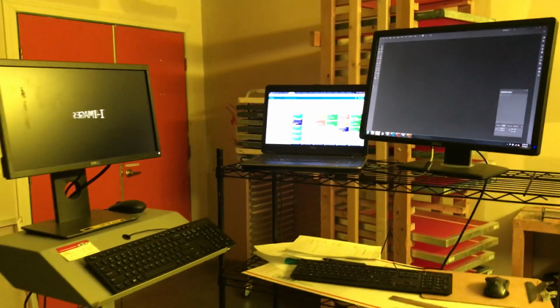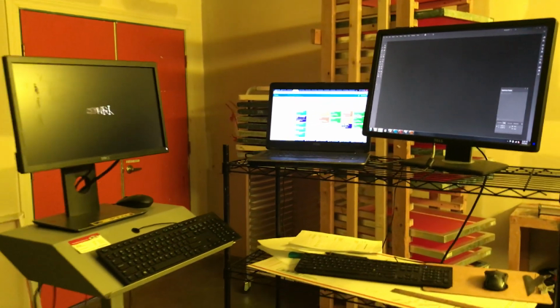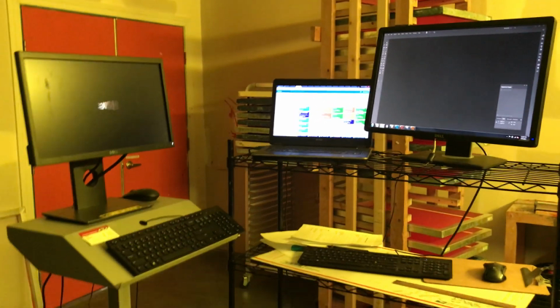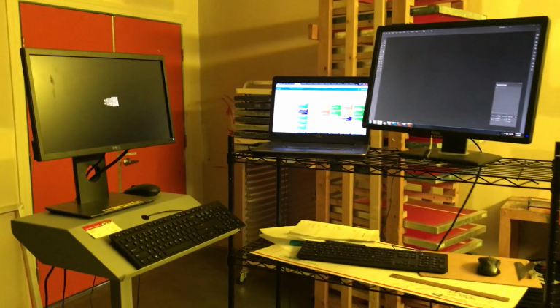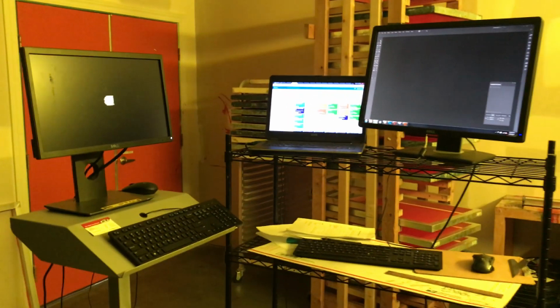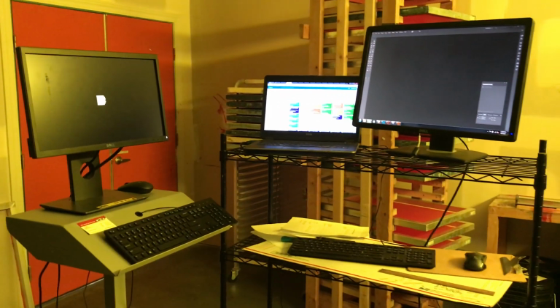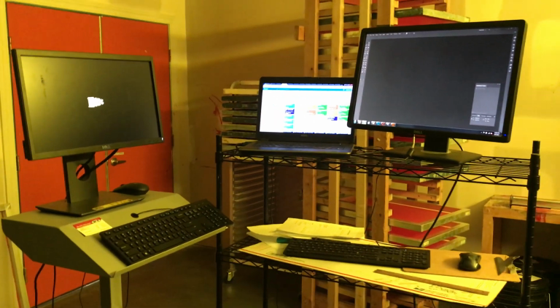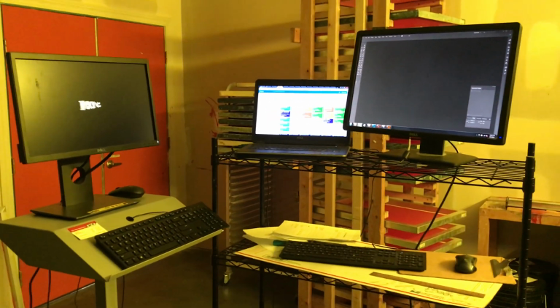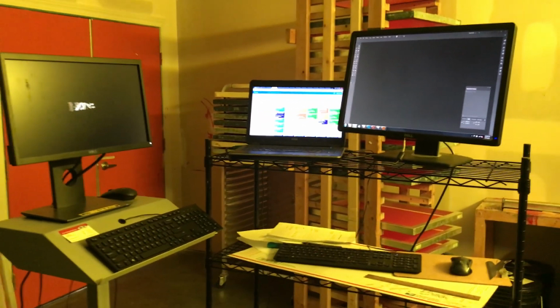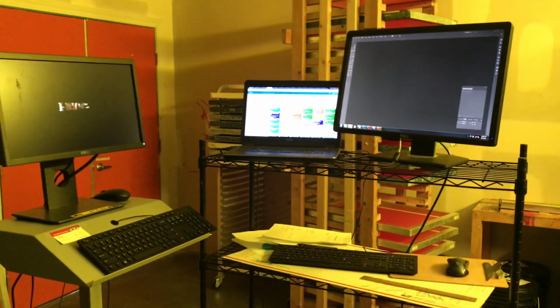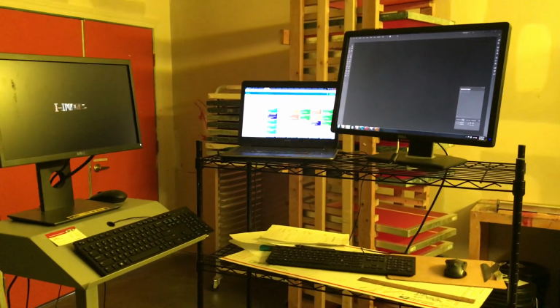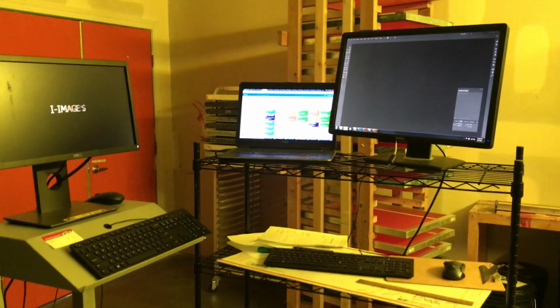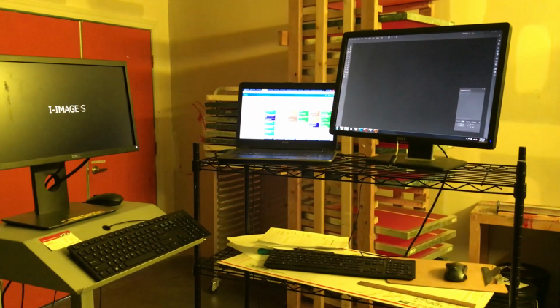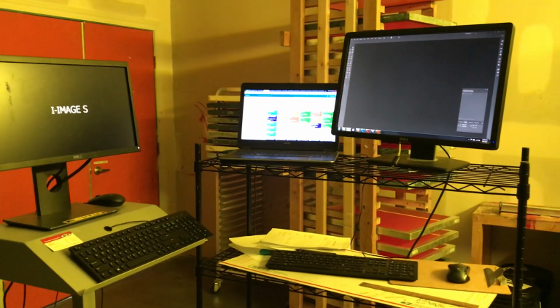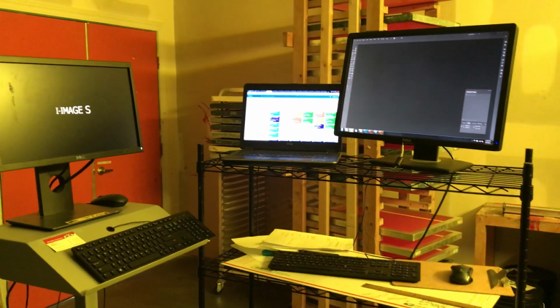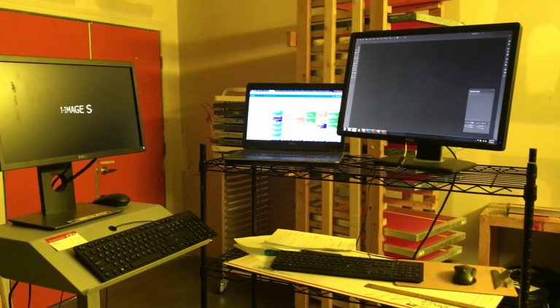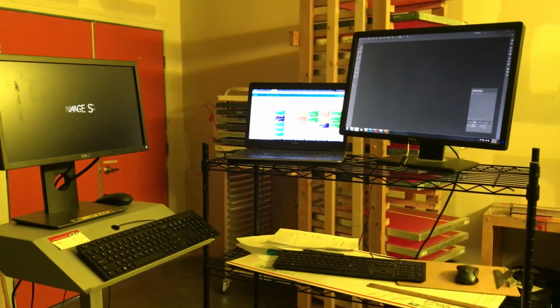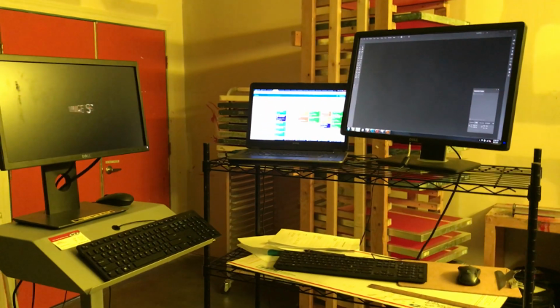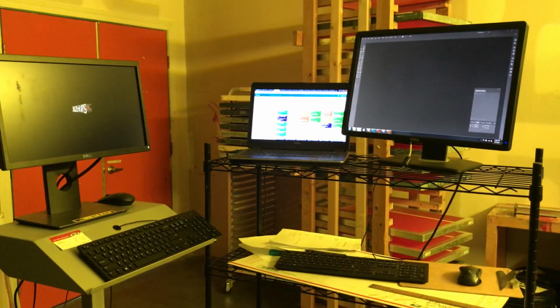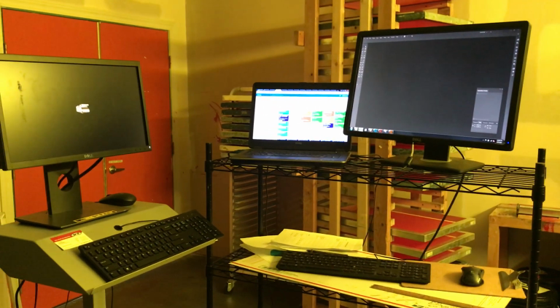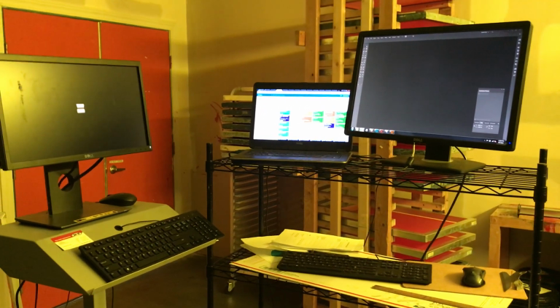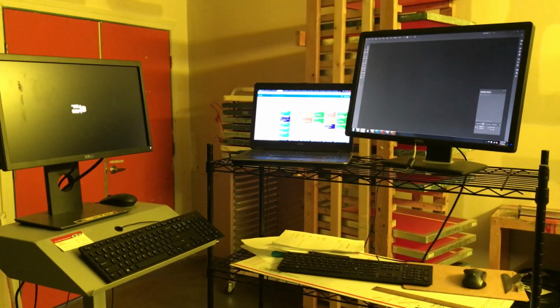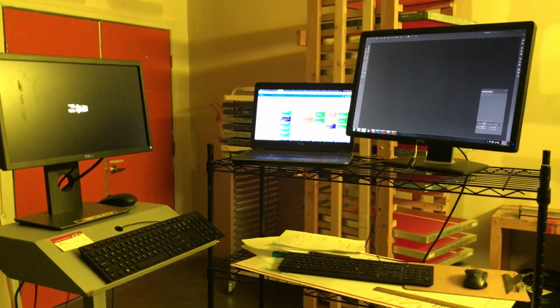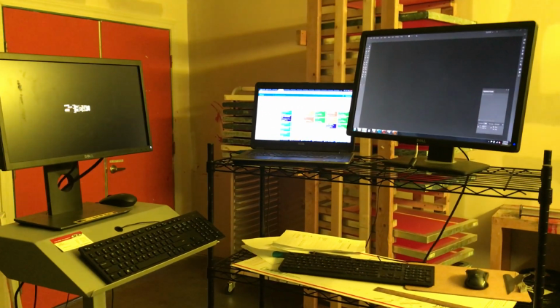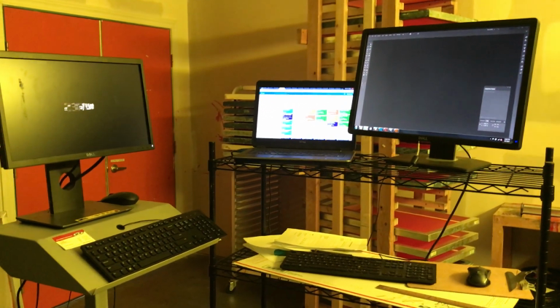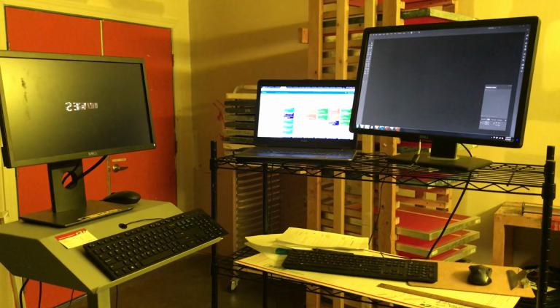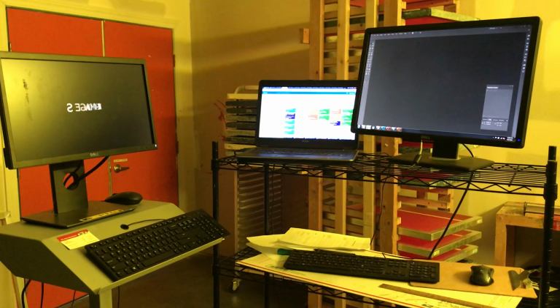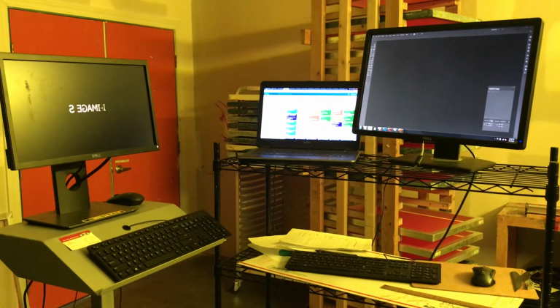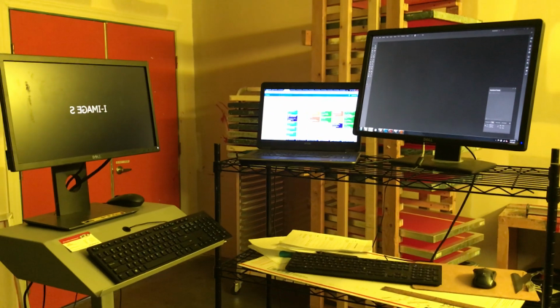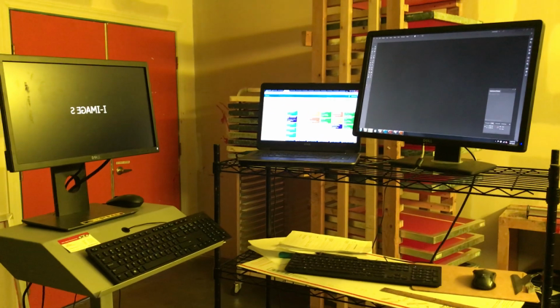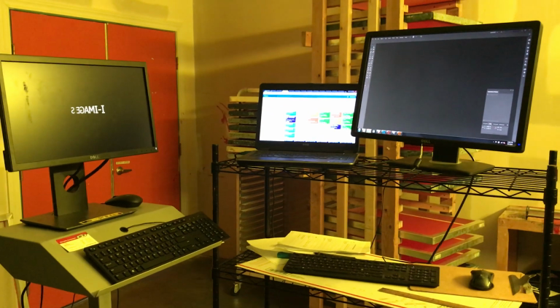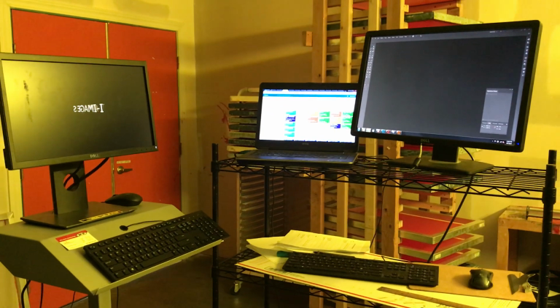Hey, what's up everybody? This is Mike from Merch Monster. I just wanted to show you our workflow in the ink and screen room area.